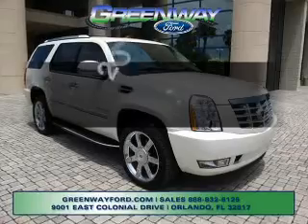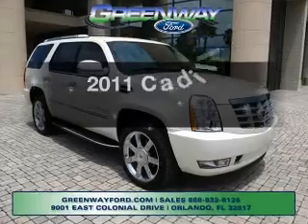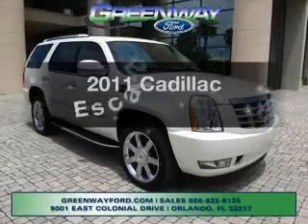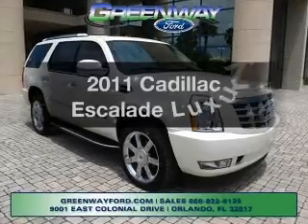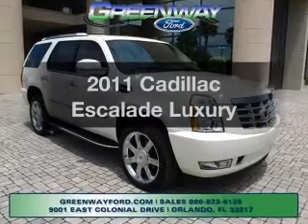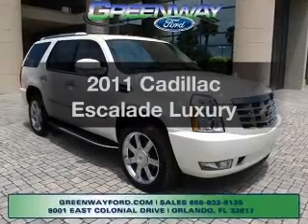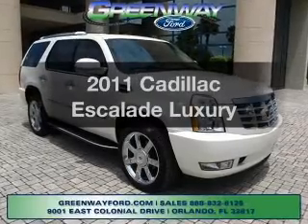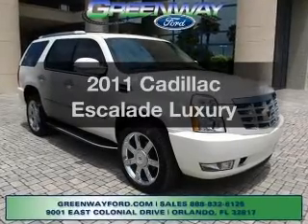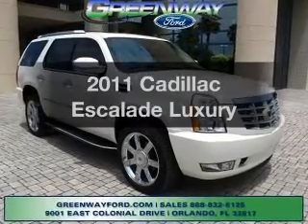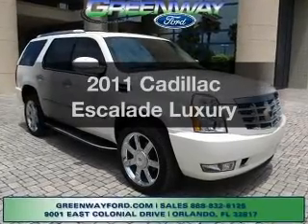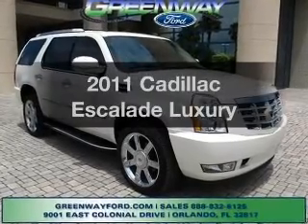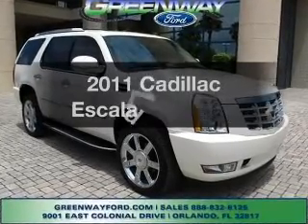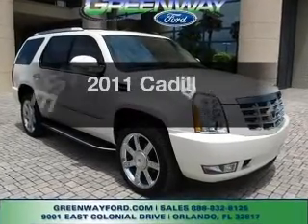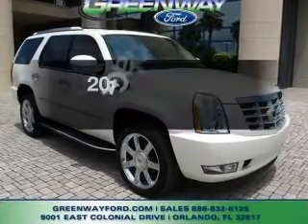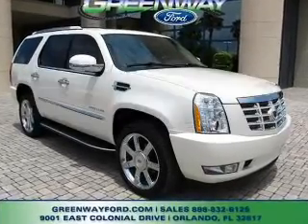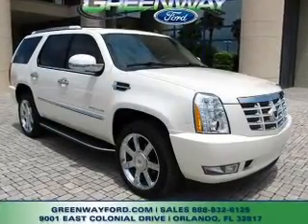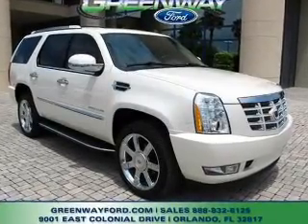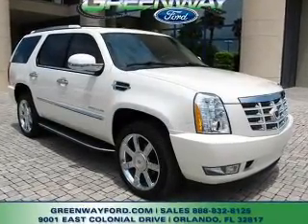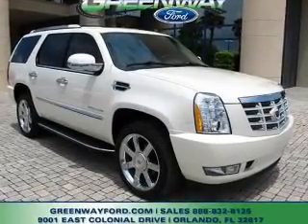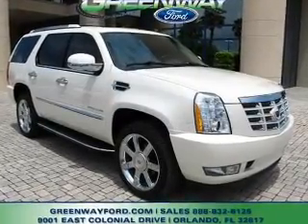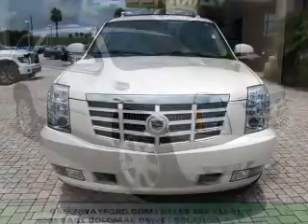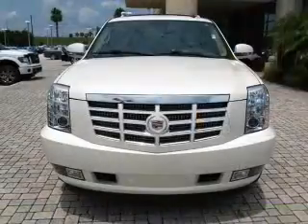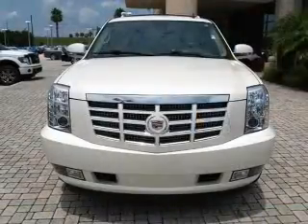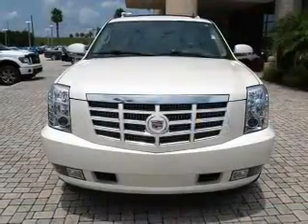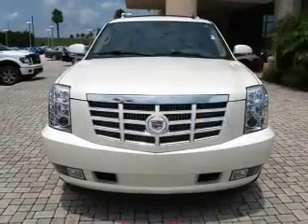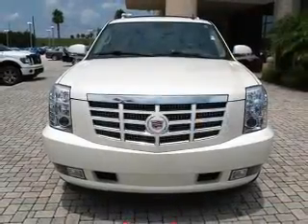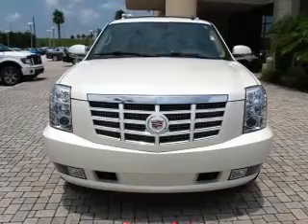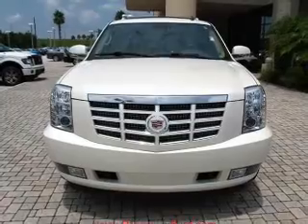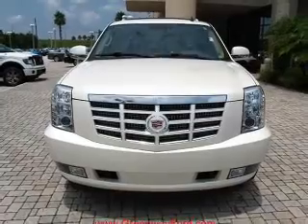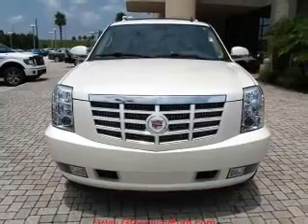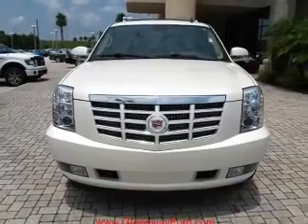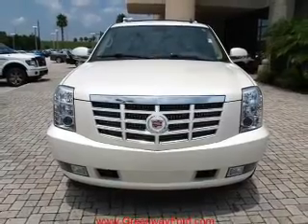Introducing the 2011 Cadillac Escalade — travel the roads in style and comfort in this great vehicle.